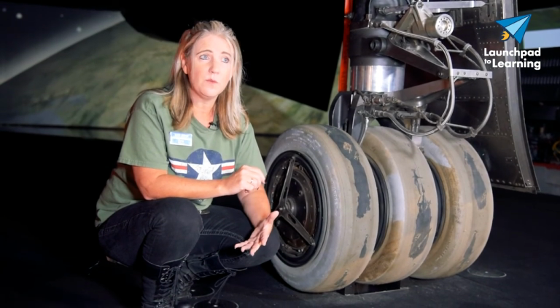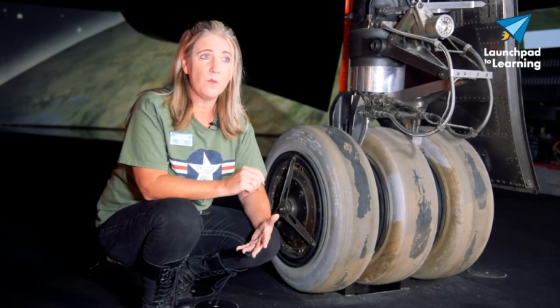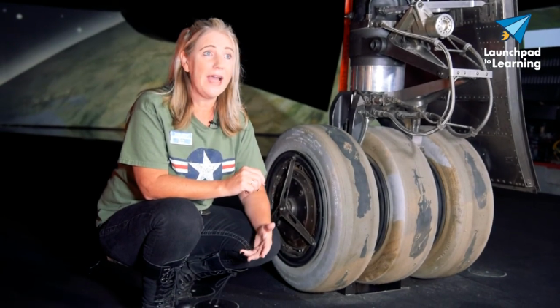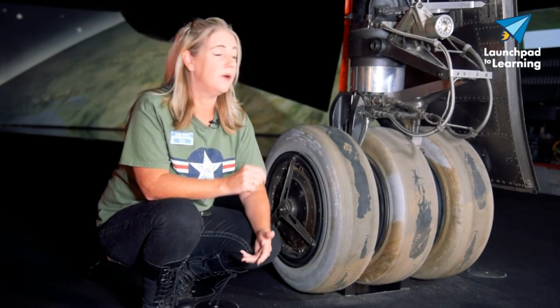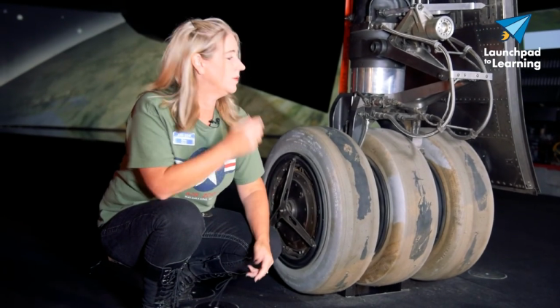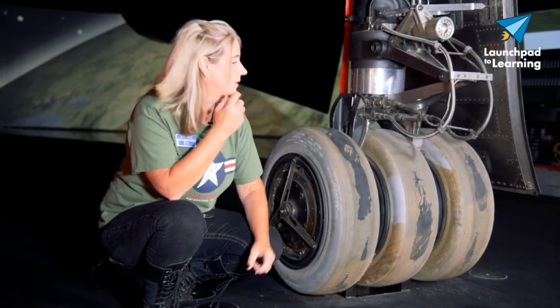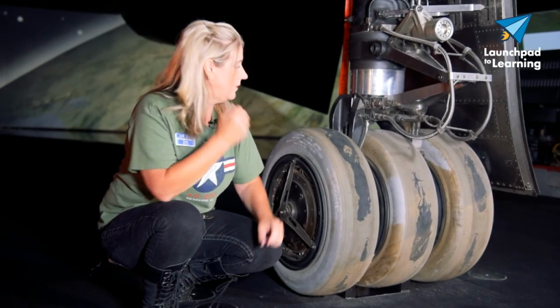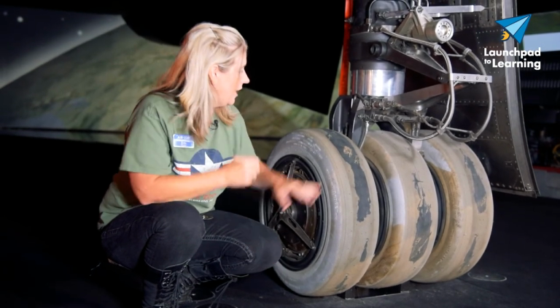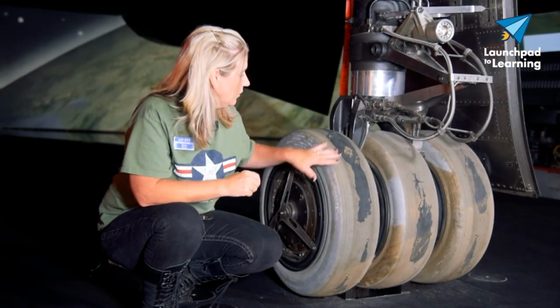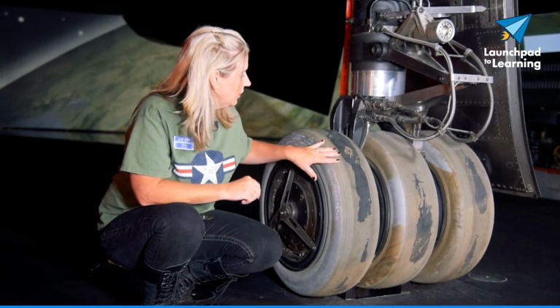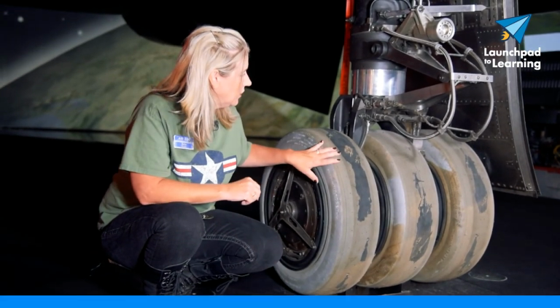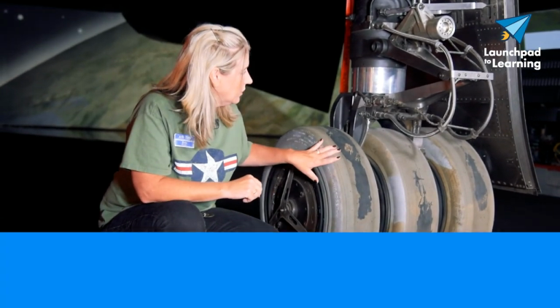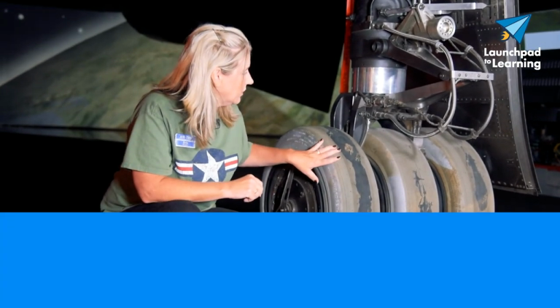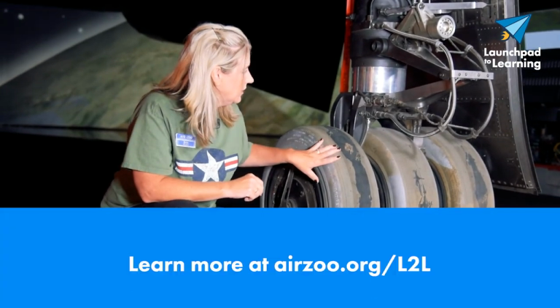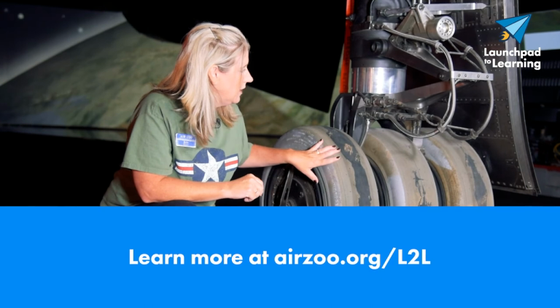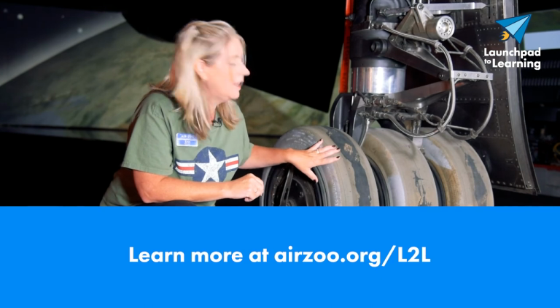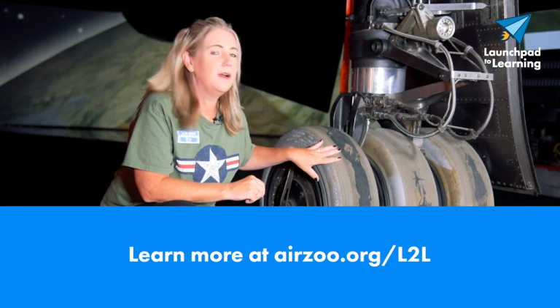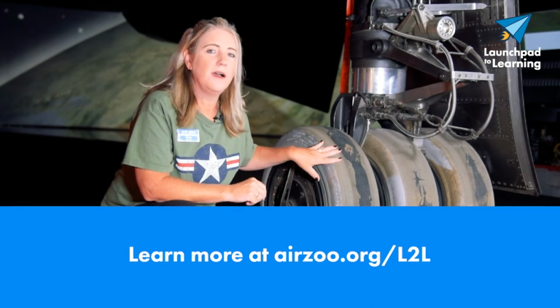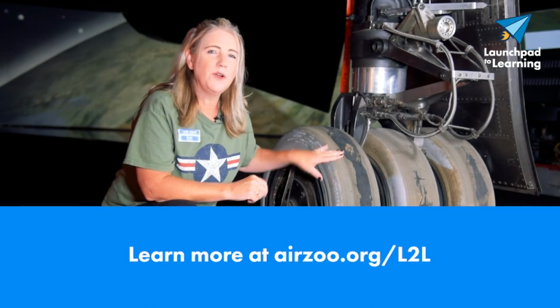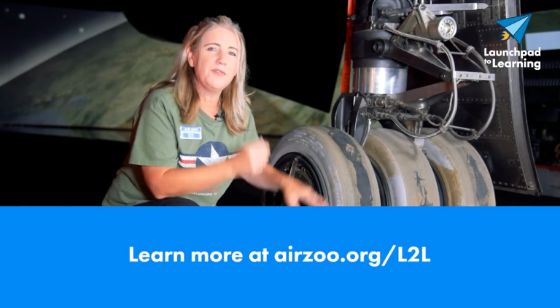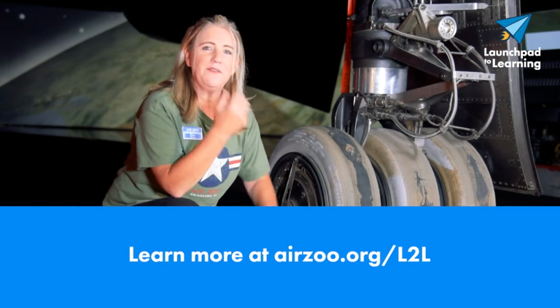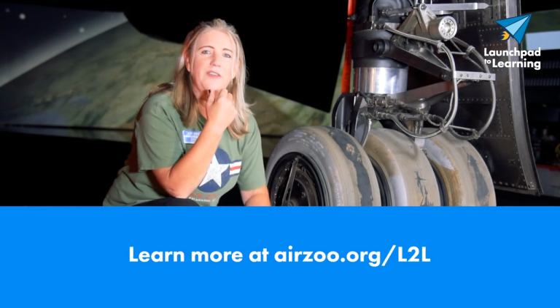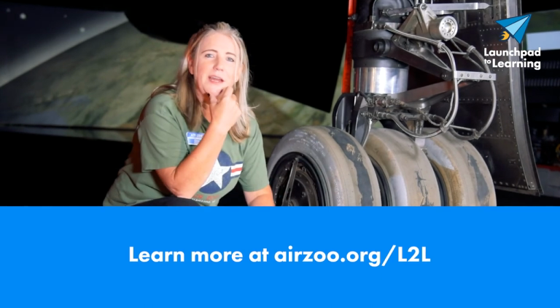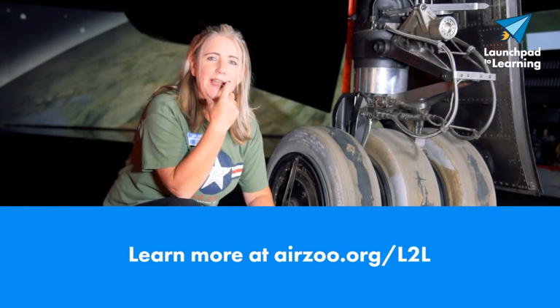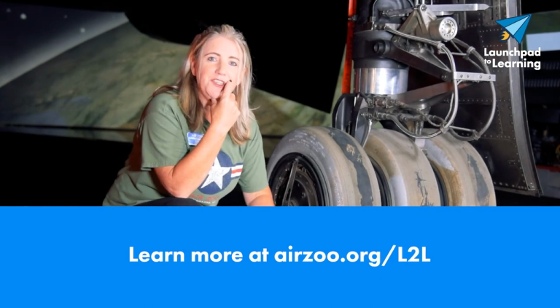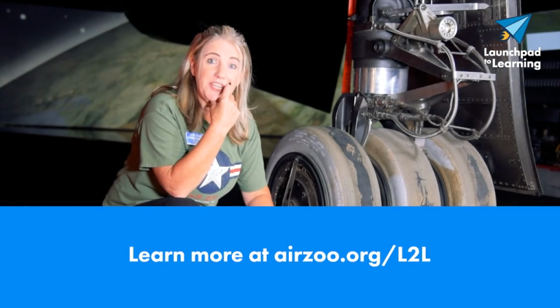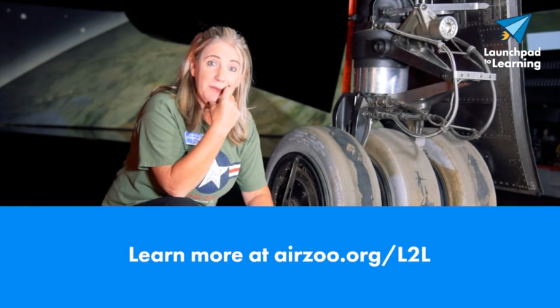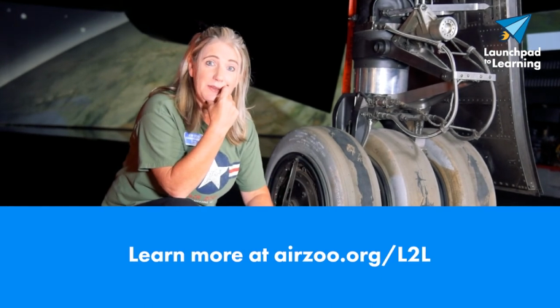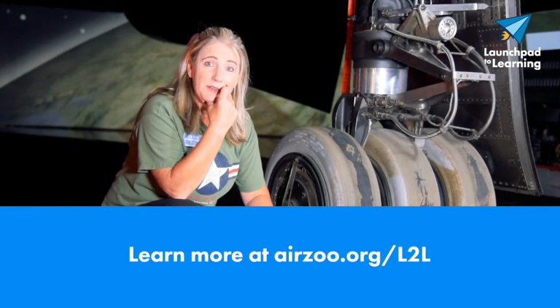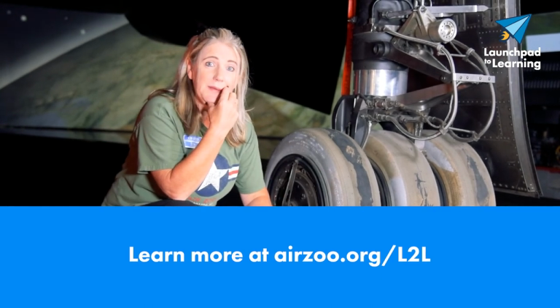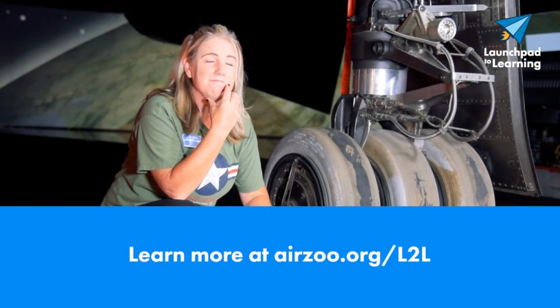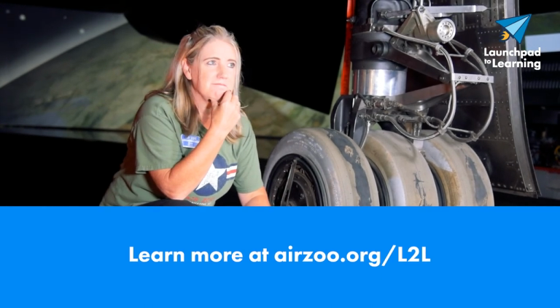Wow, they are really cool. Wonder if they'd fit on my Jeep.